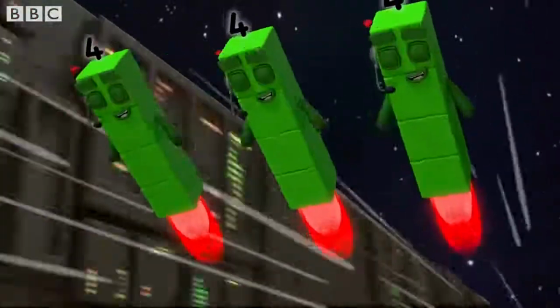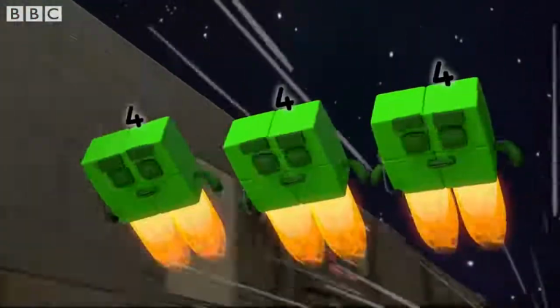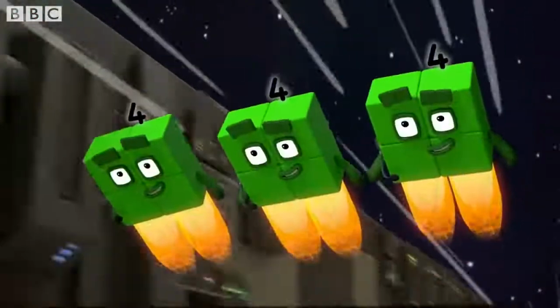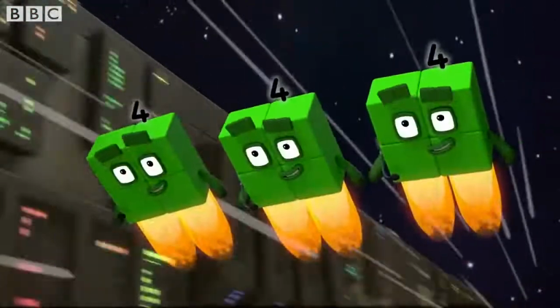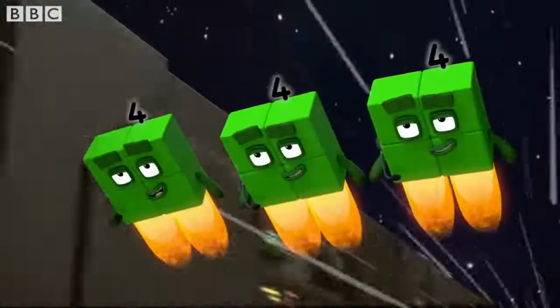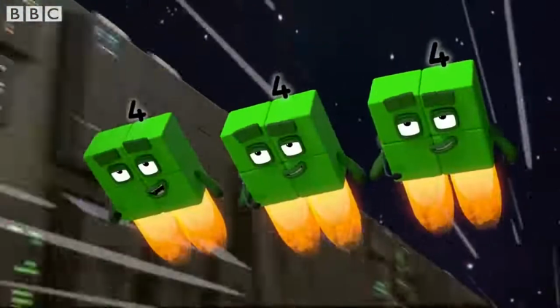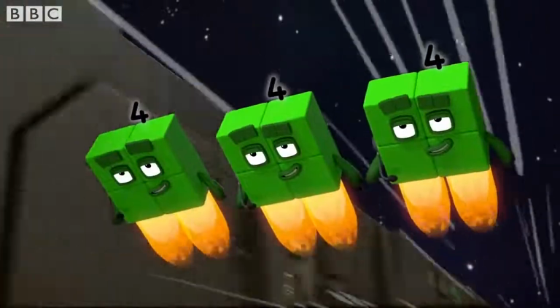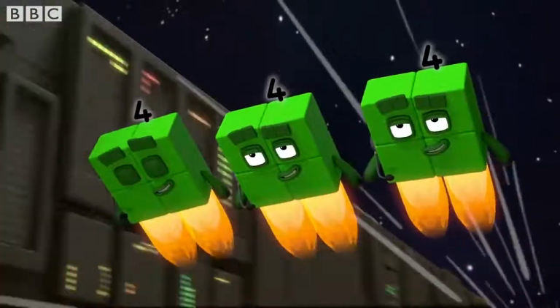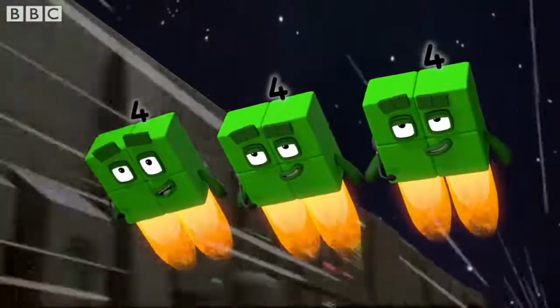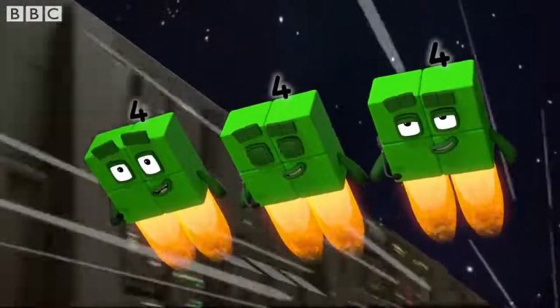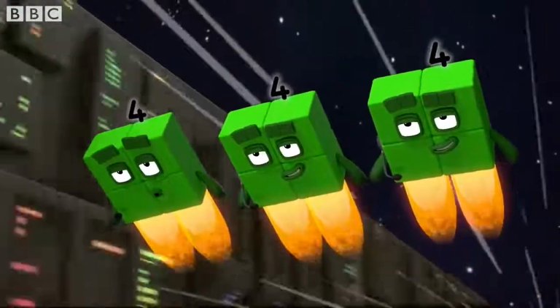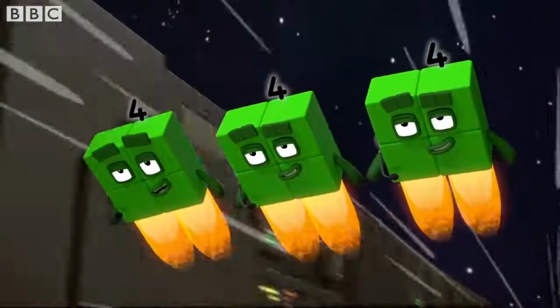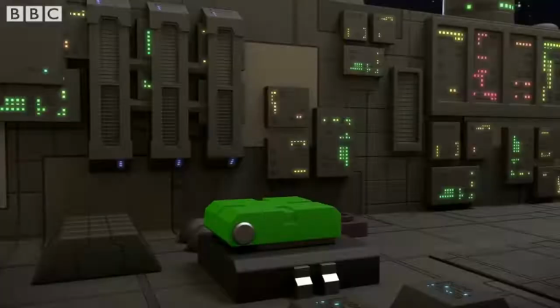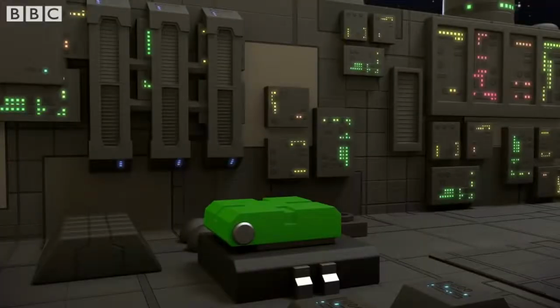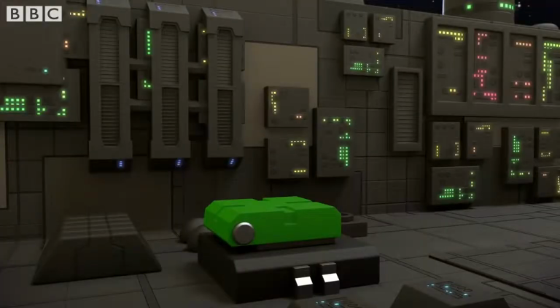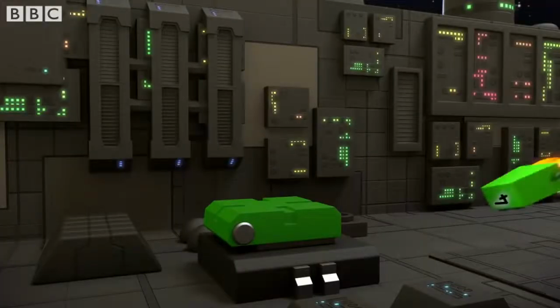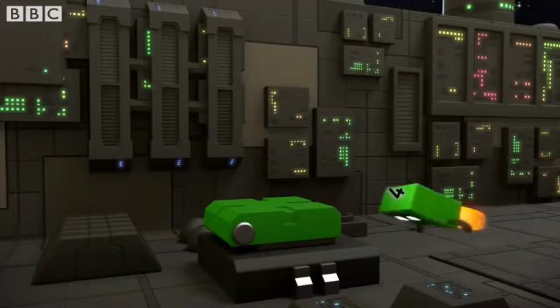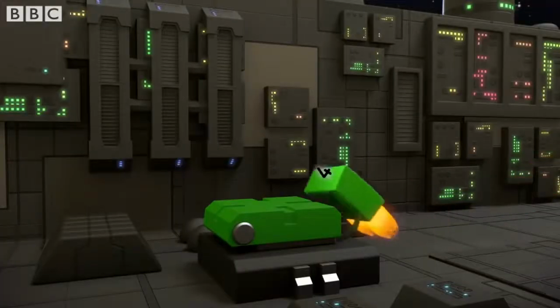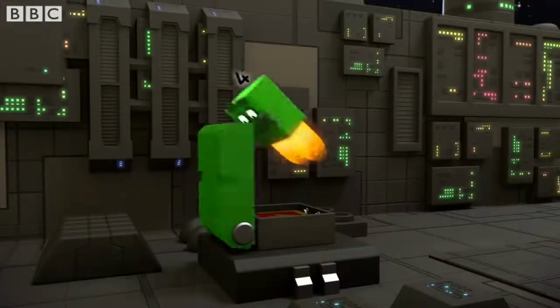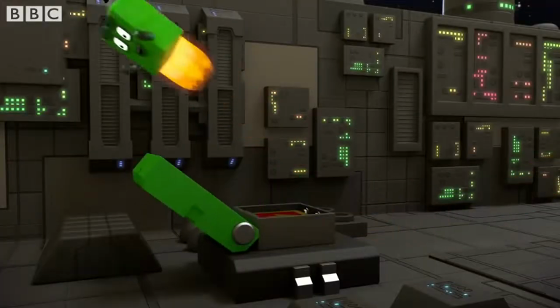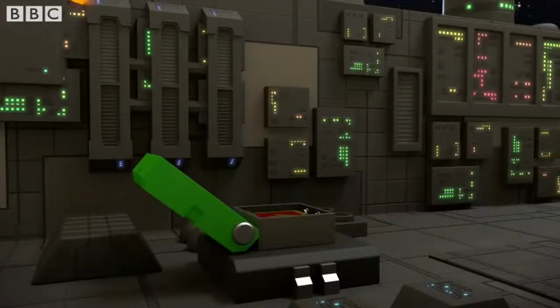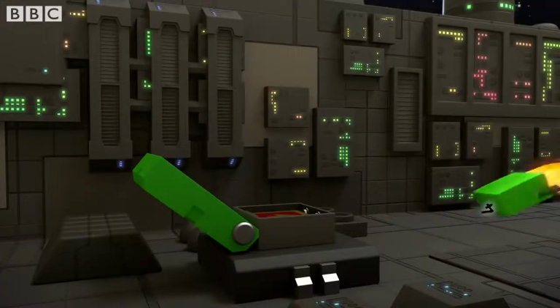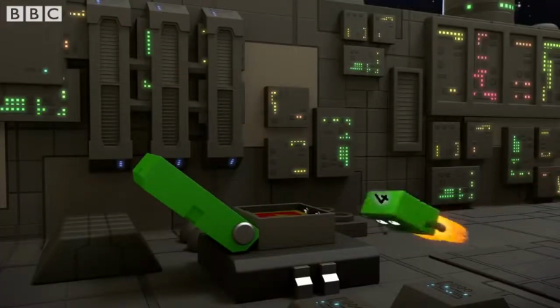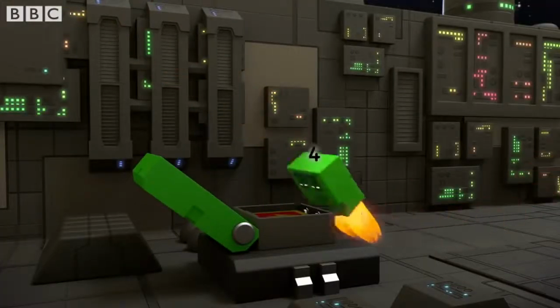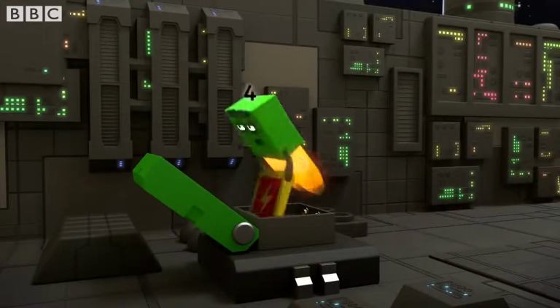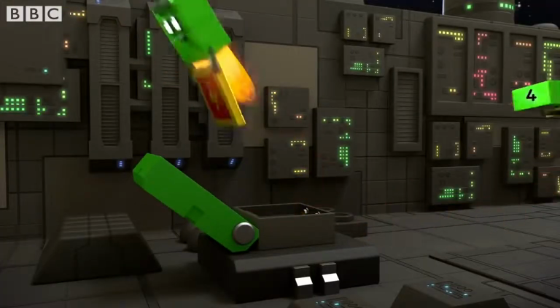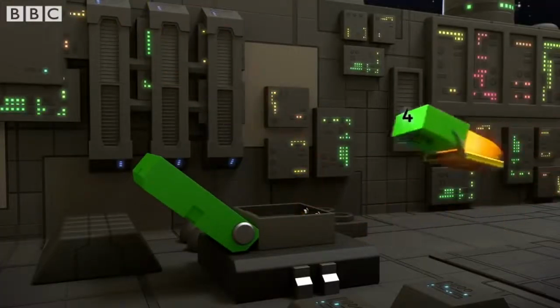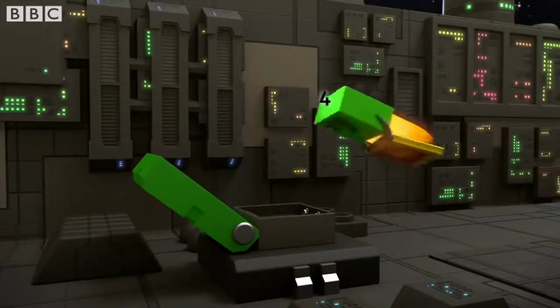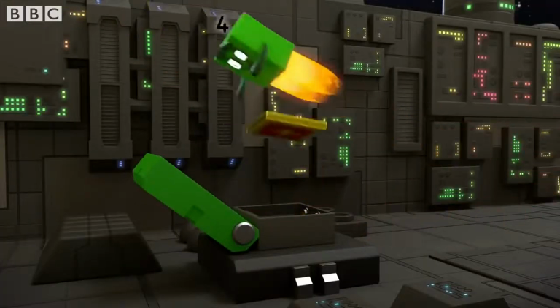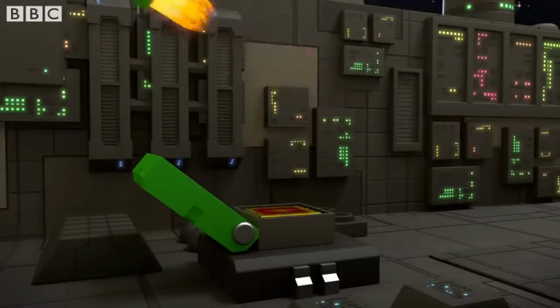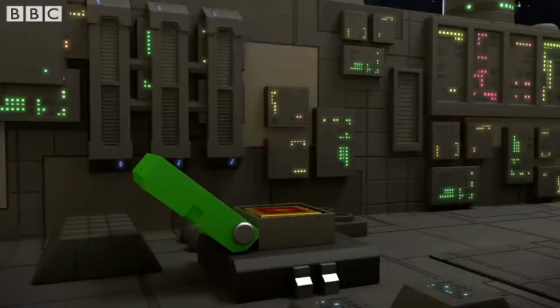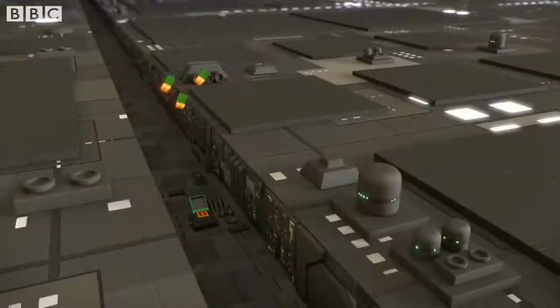This is it. Target approaching. One, two, three, four!